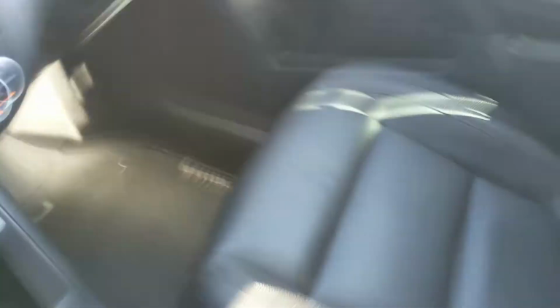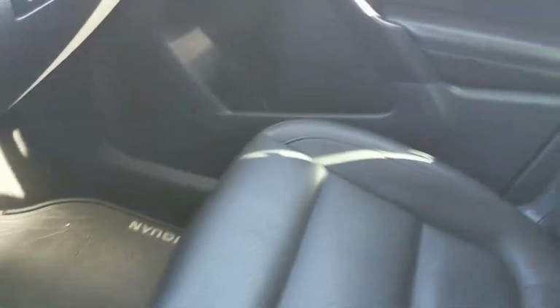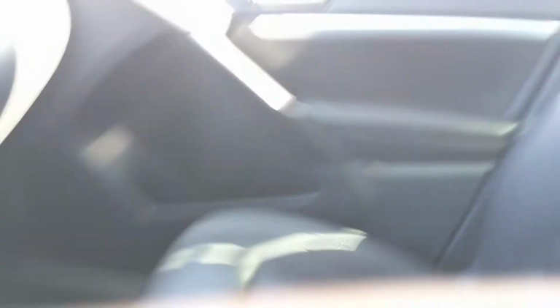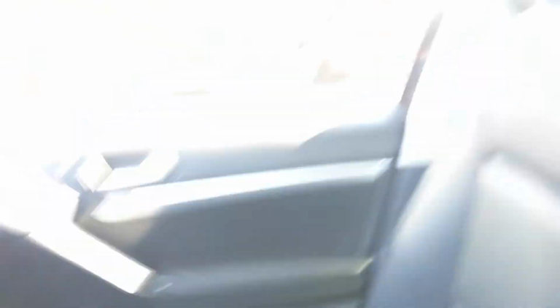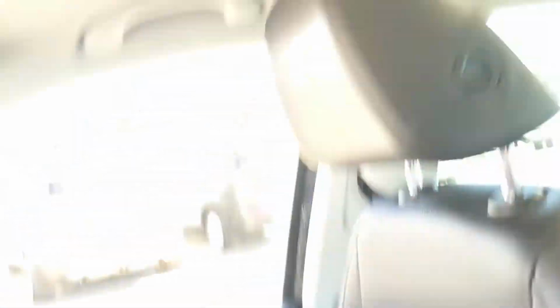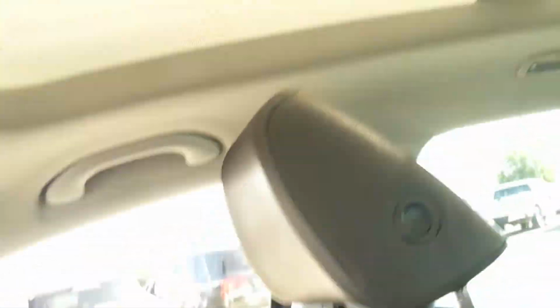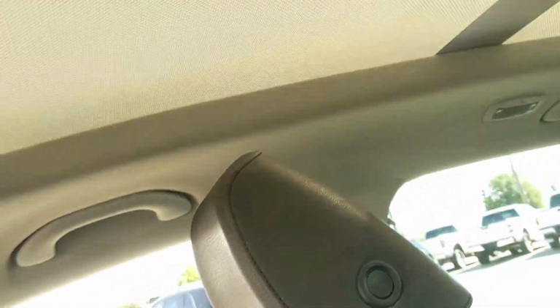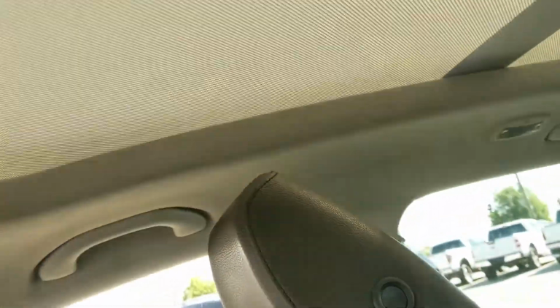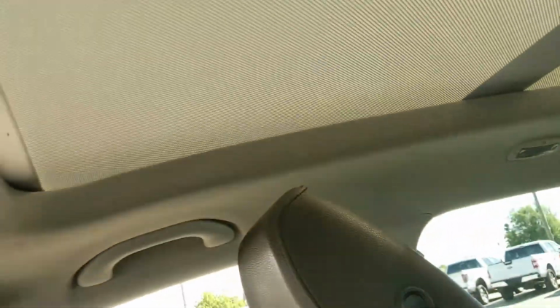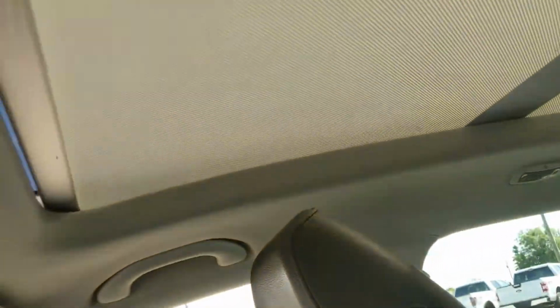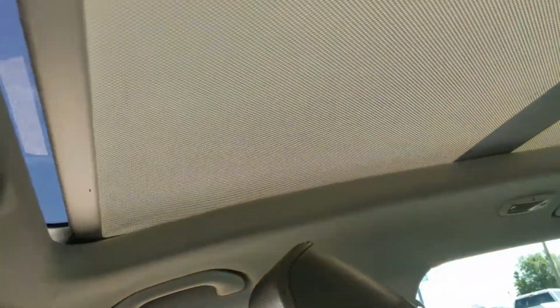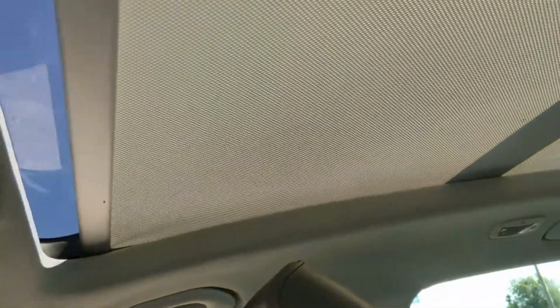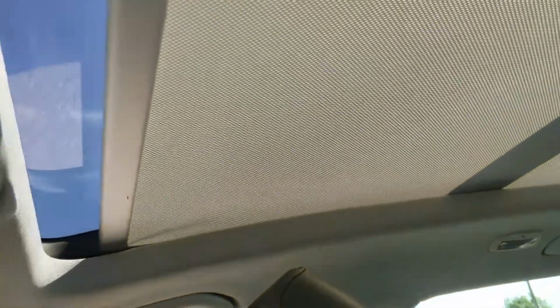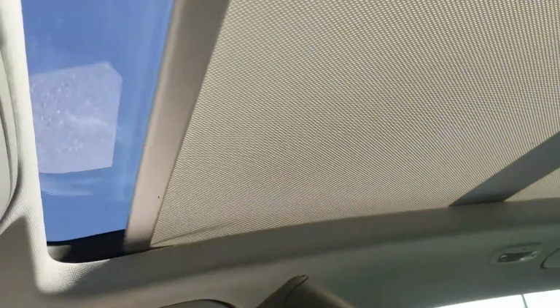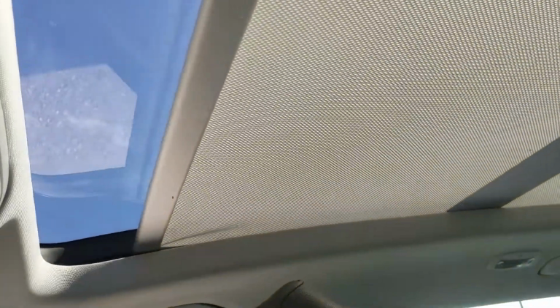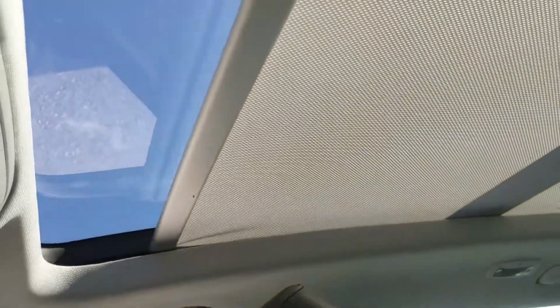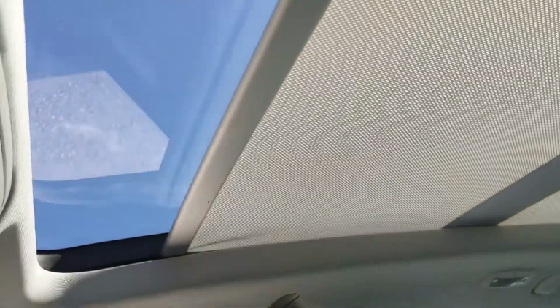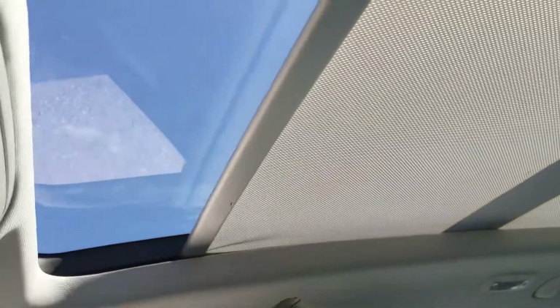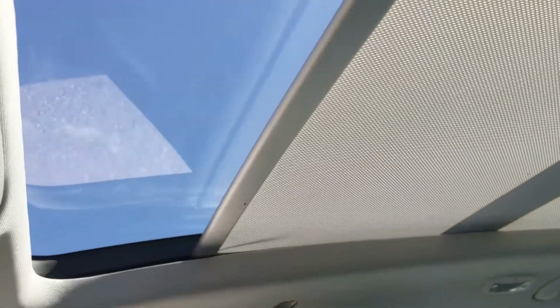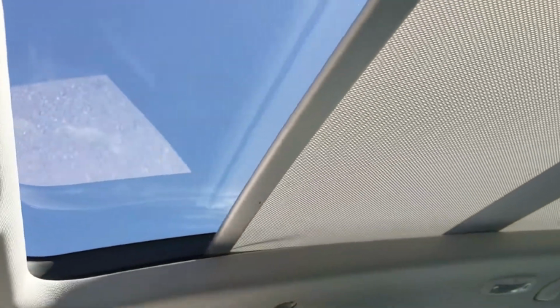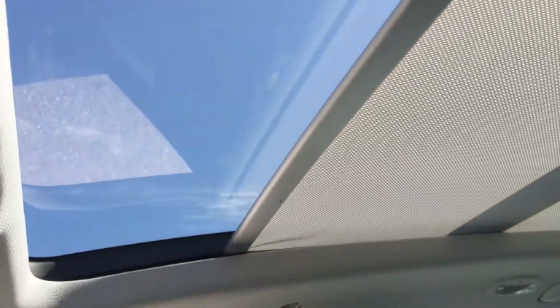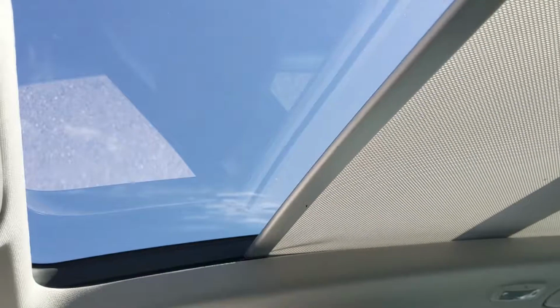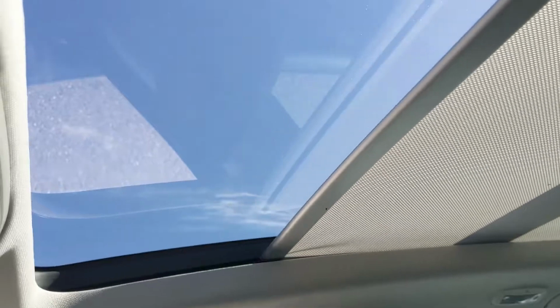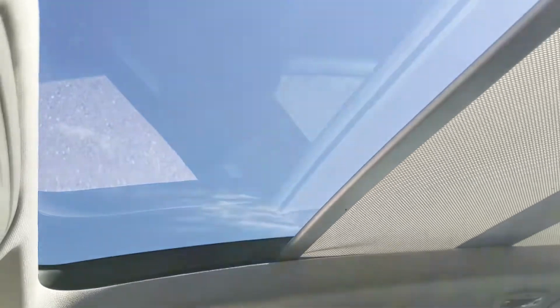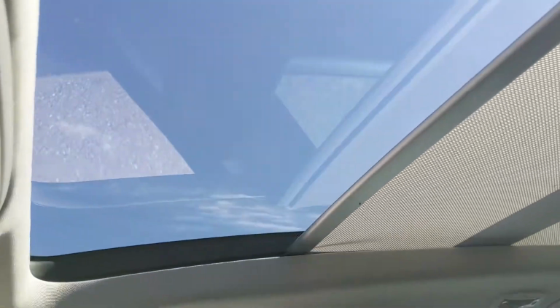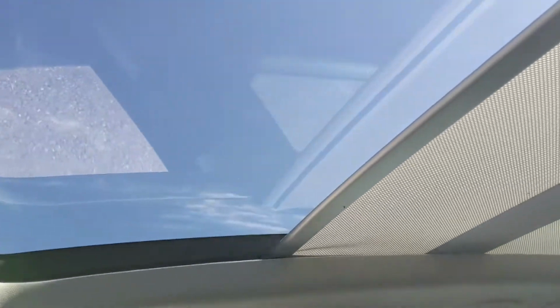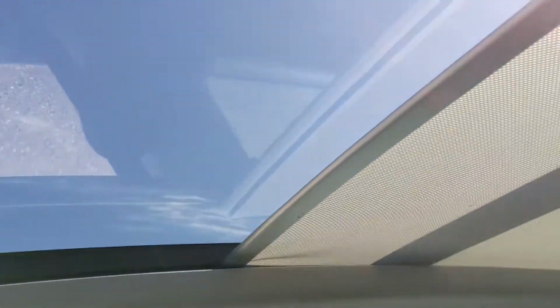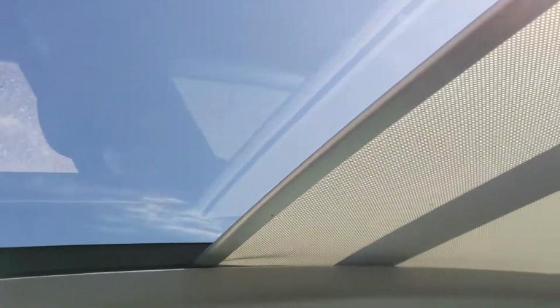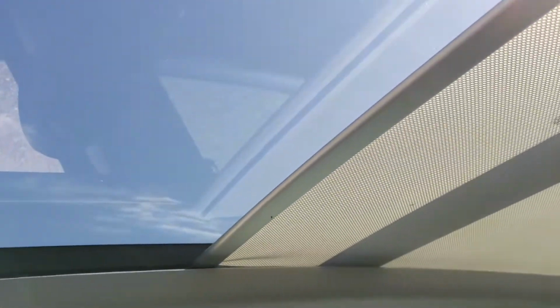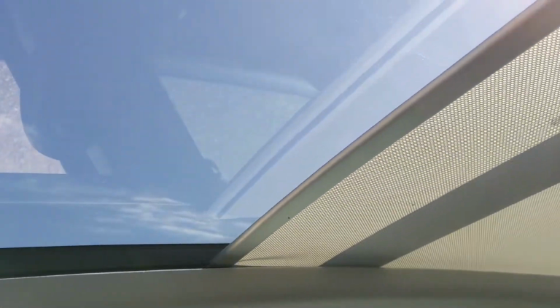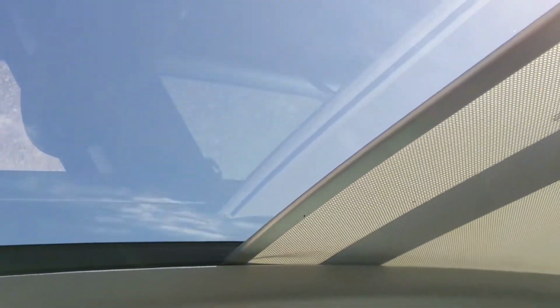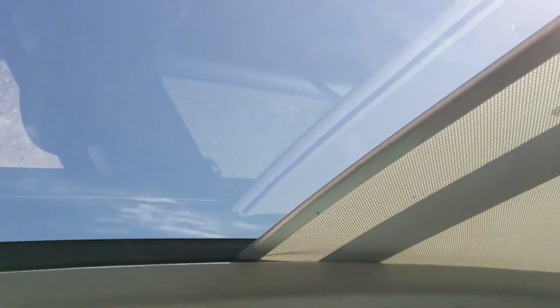Last but not least, you do have a panoramic moonroof up top, so you can let in the sunshine on a nice sunny day.